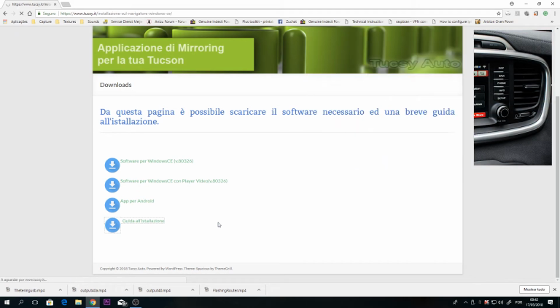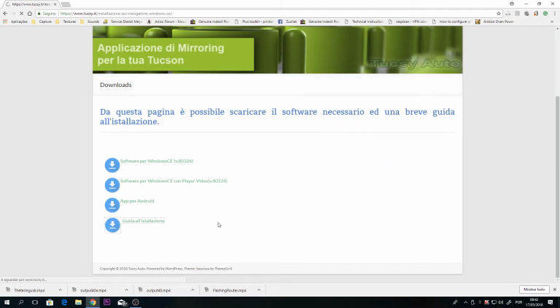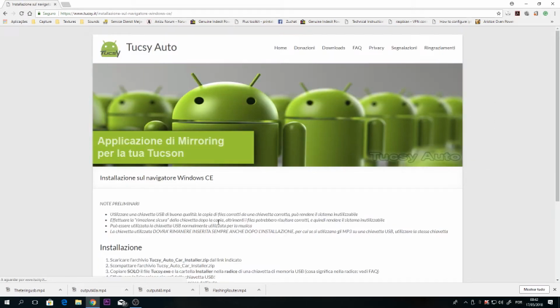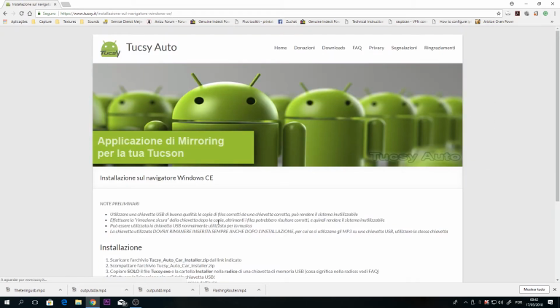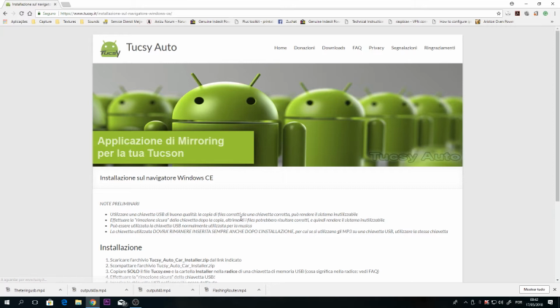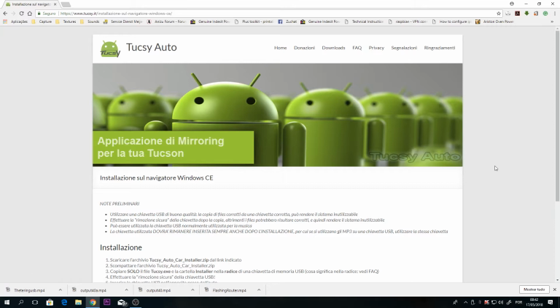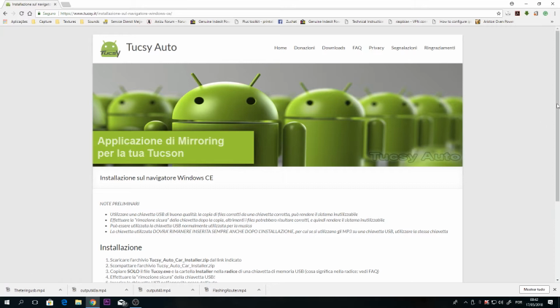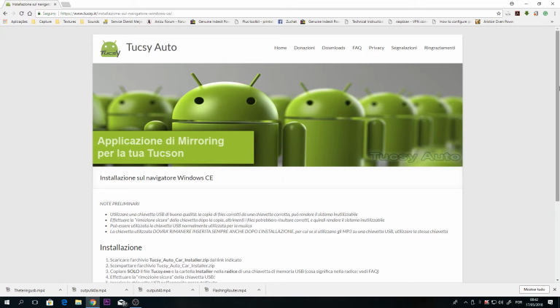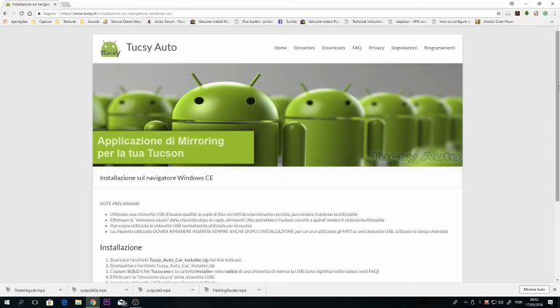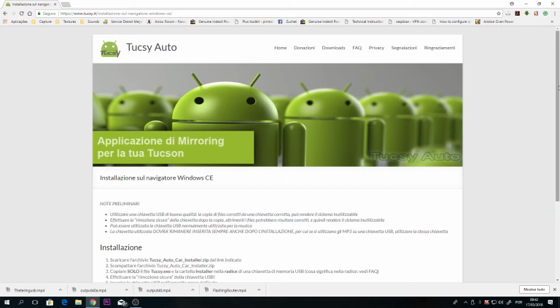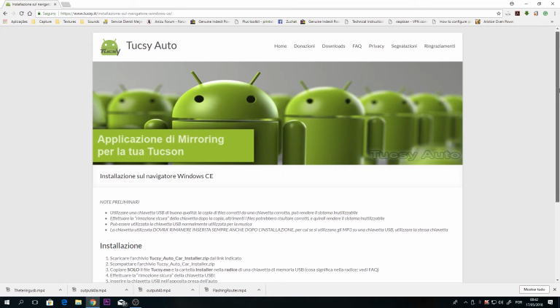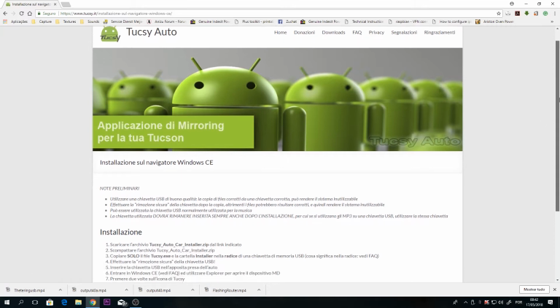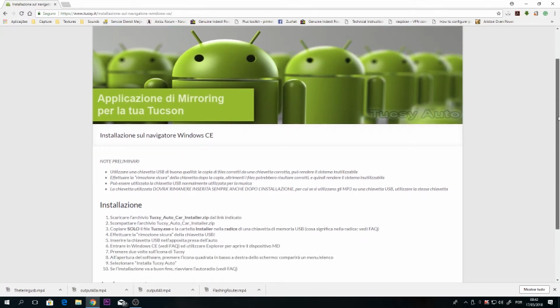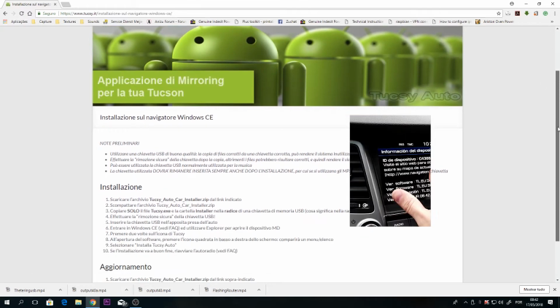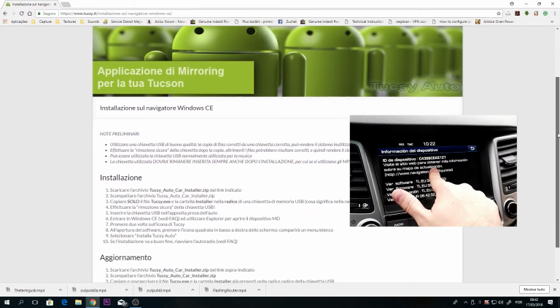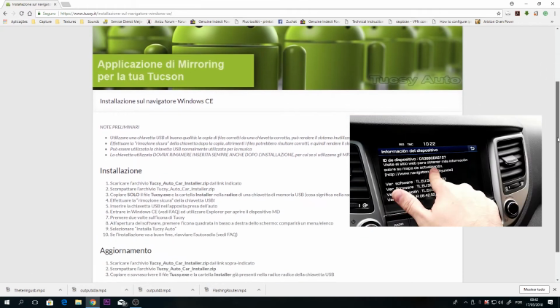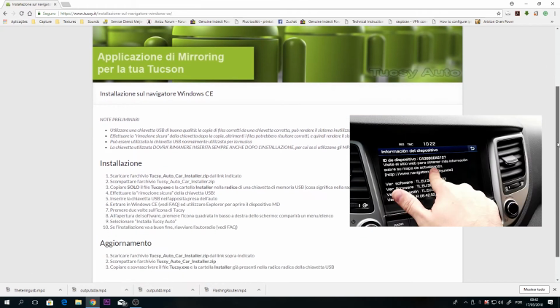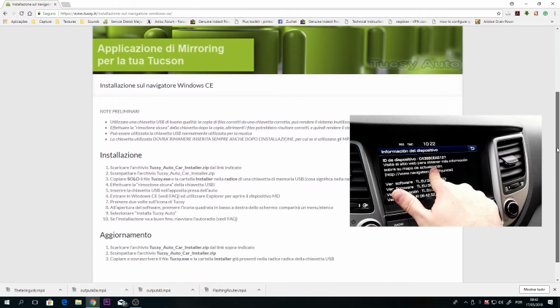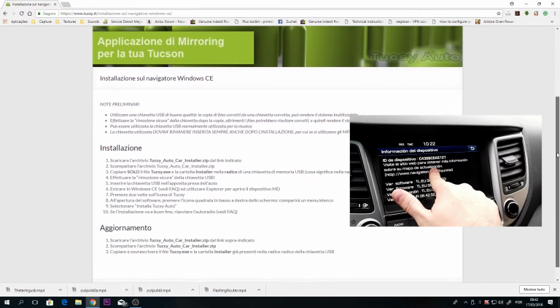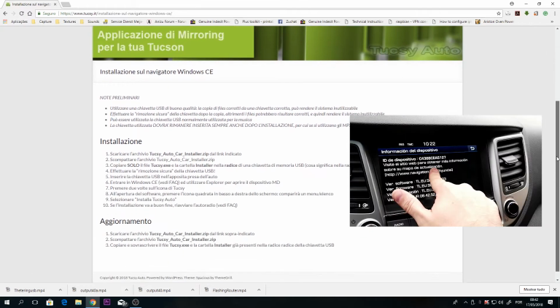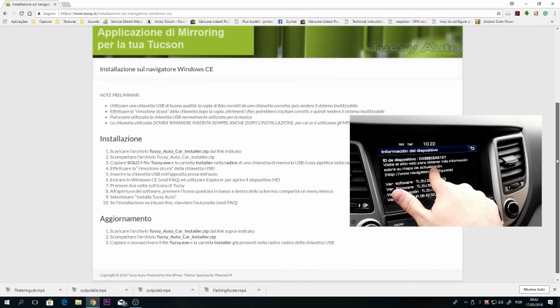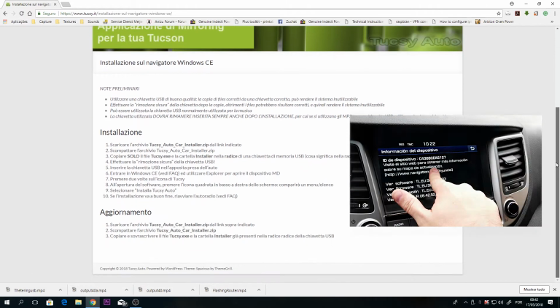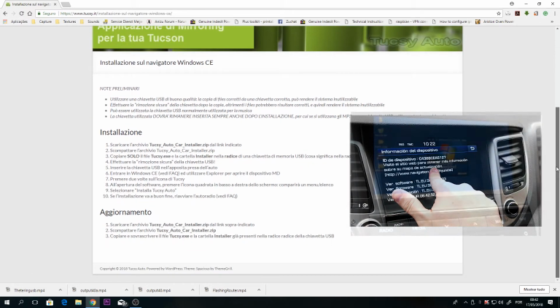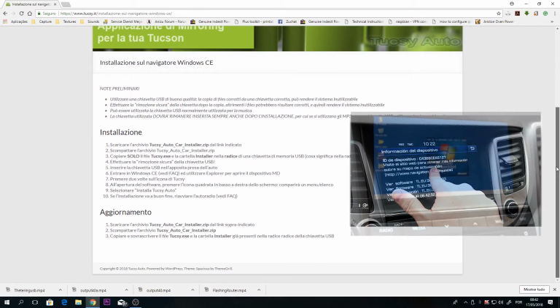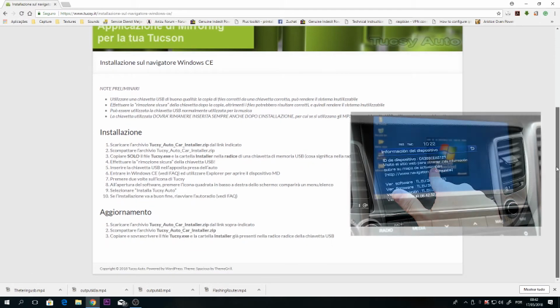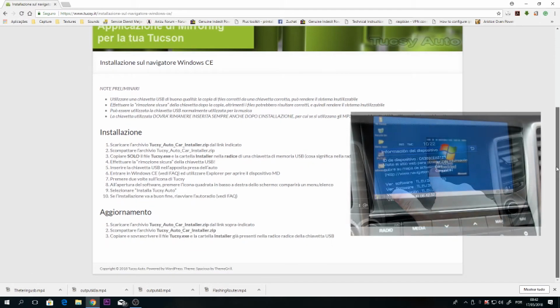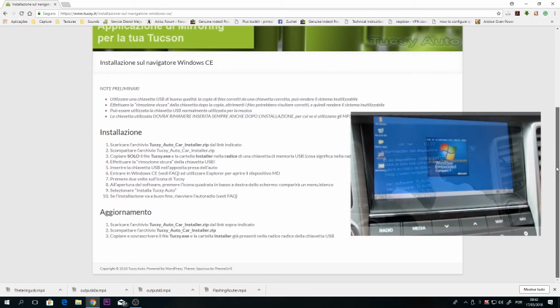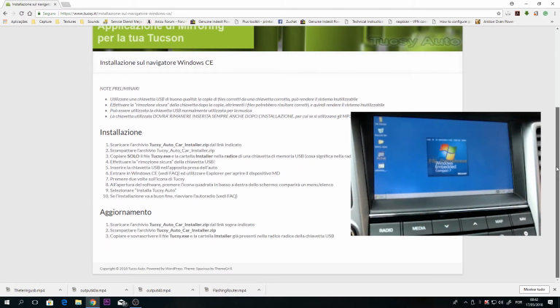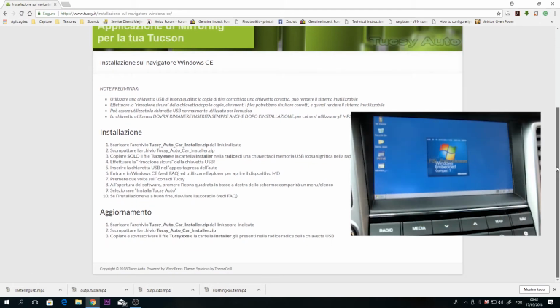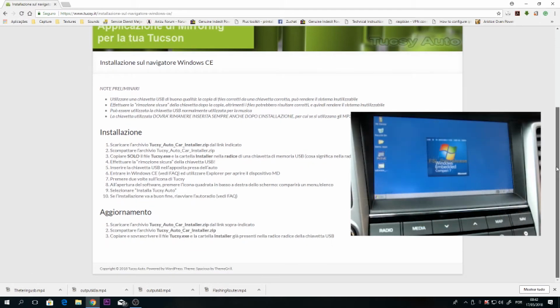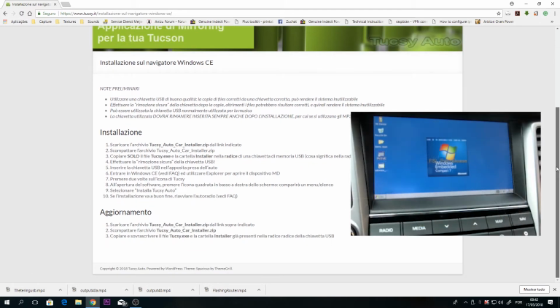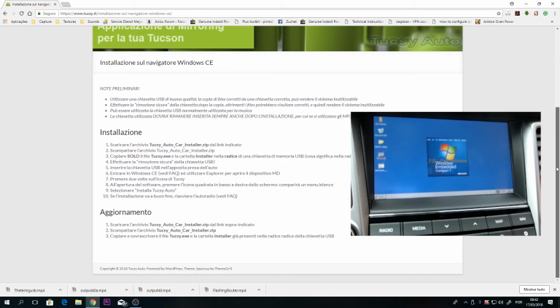The install process is usually done by hand, exiting from Hyundai KS software.